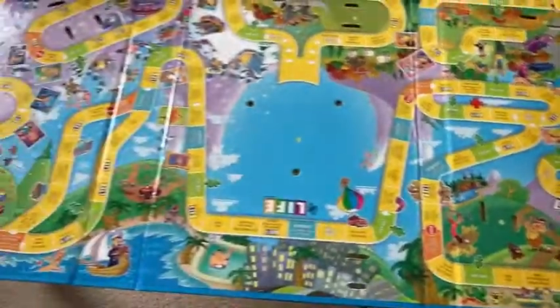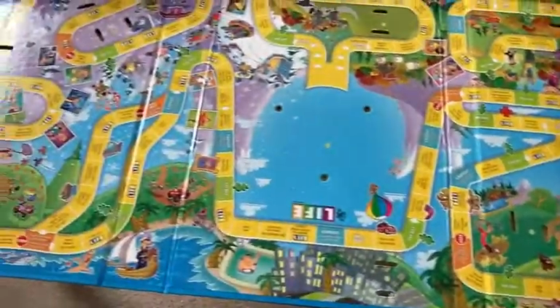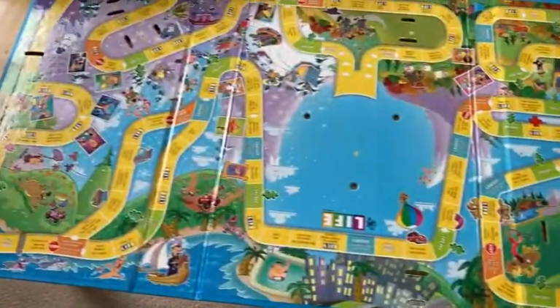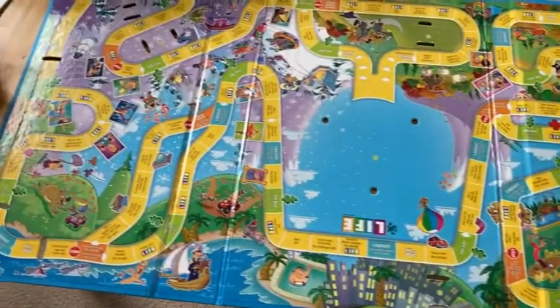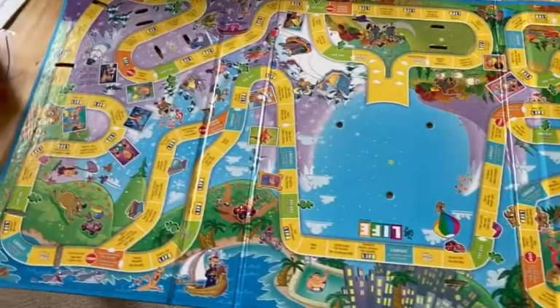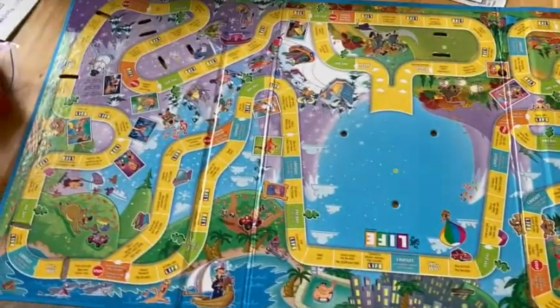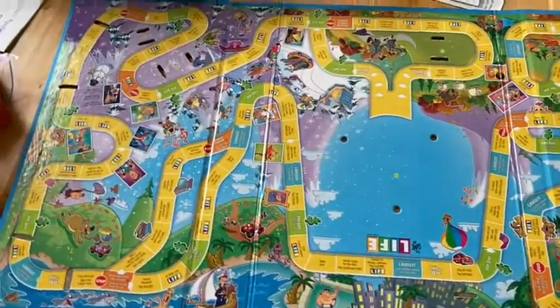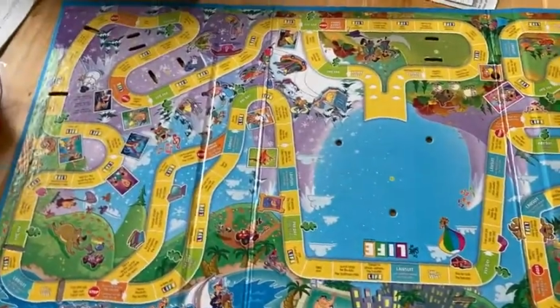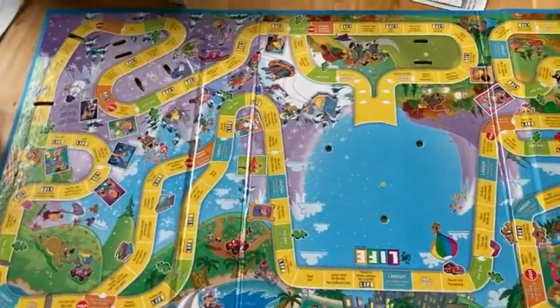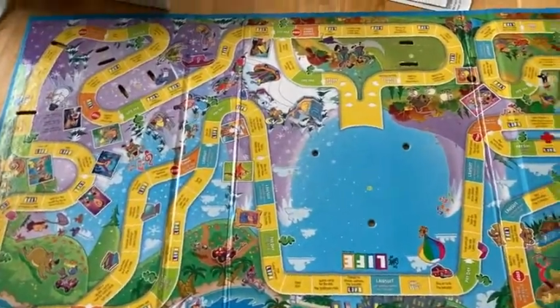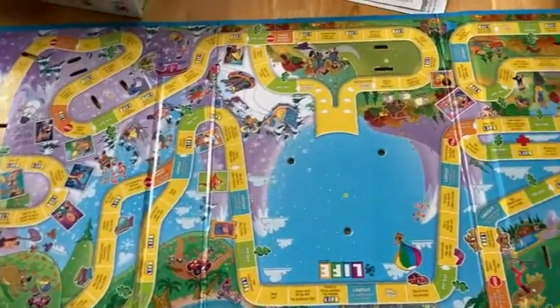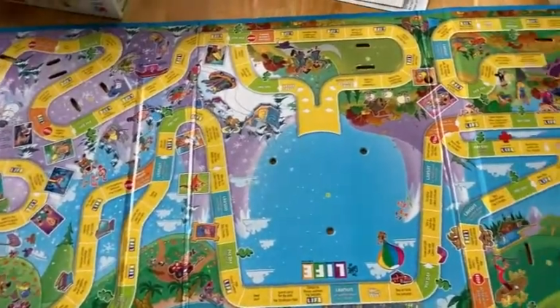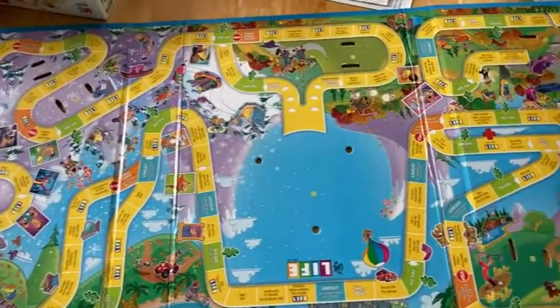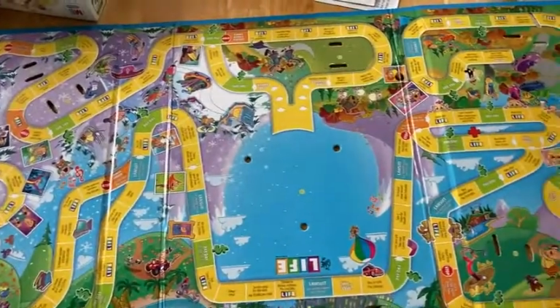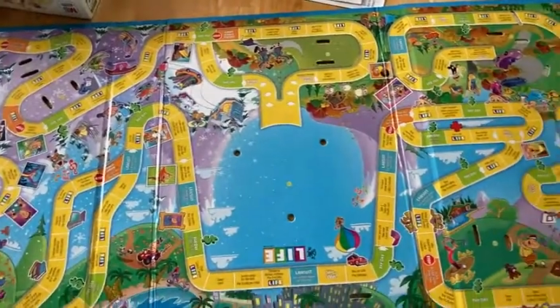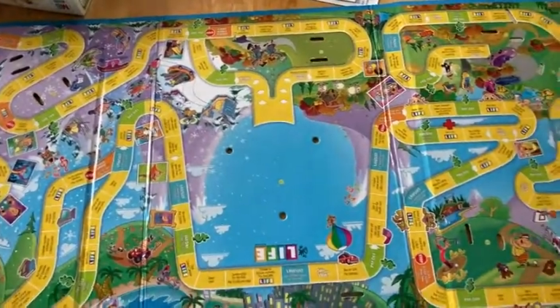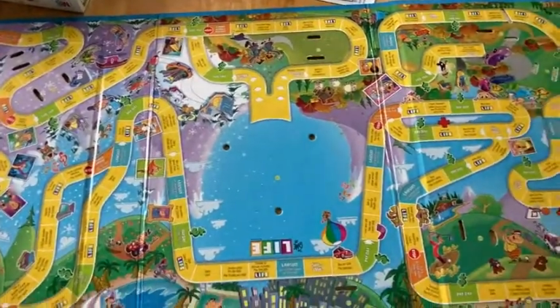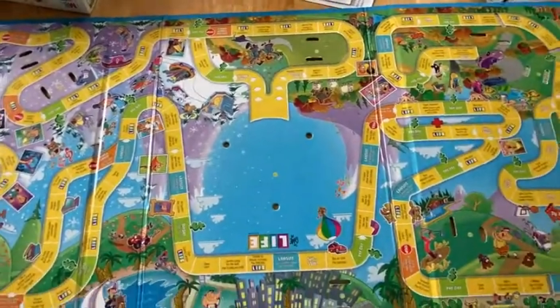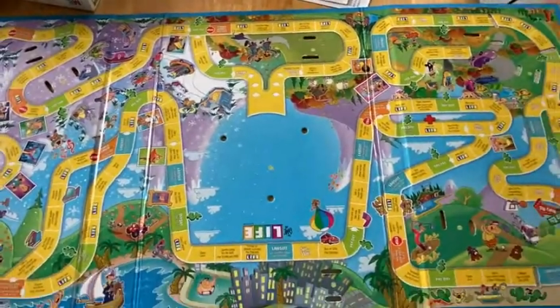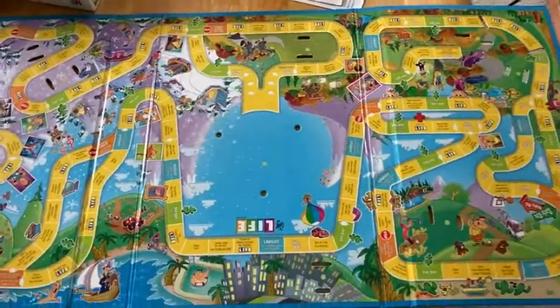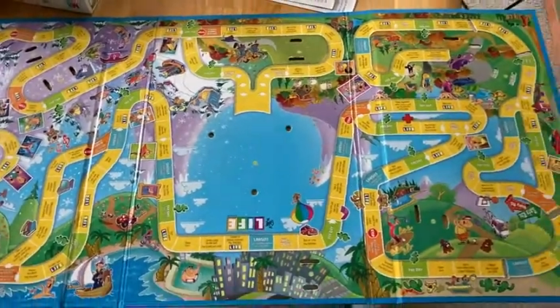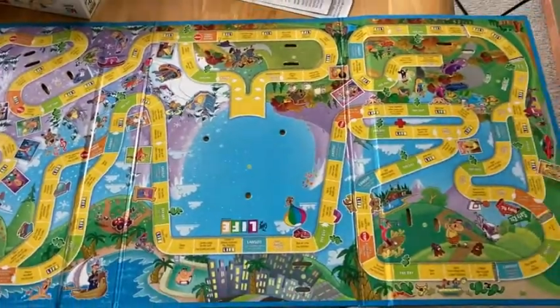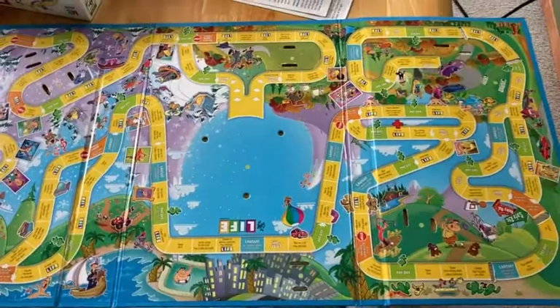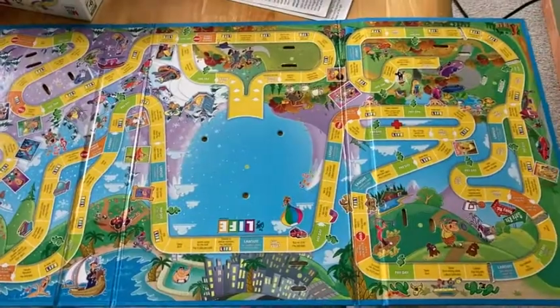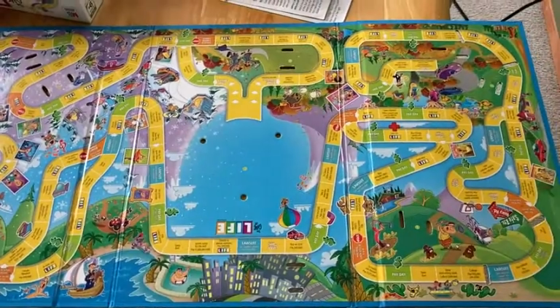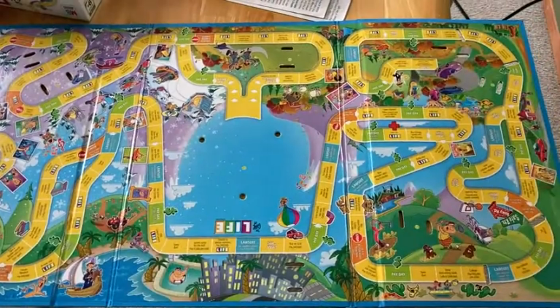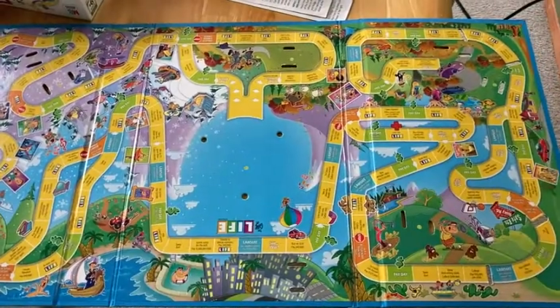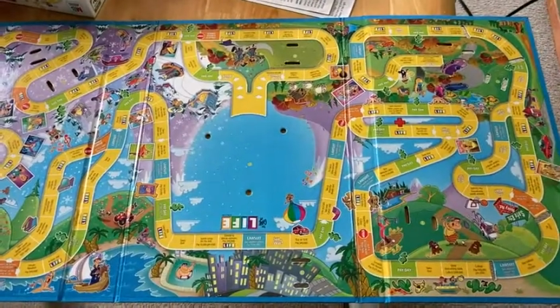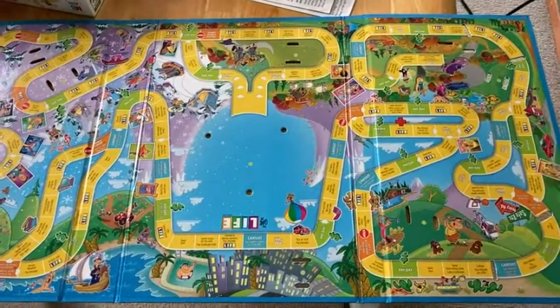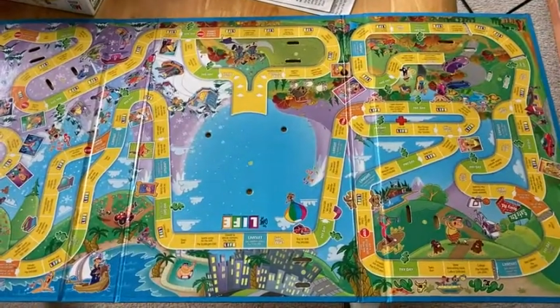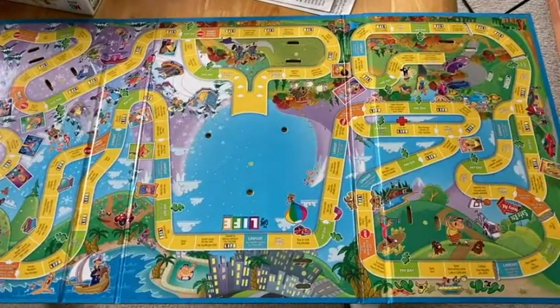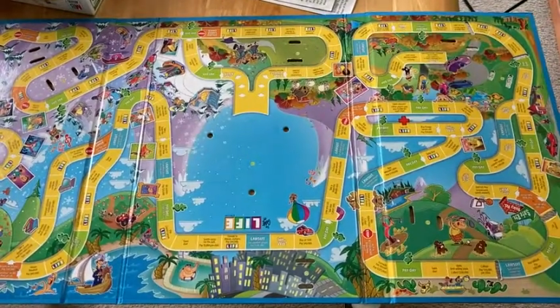Great game for the family. If you're looking for a fun game, I recommend the Game of Life. Good luck.